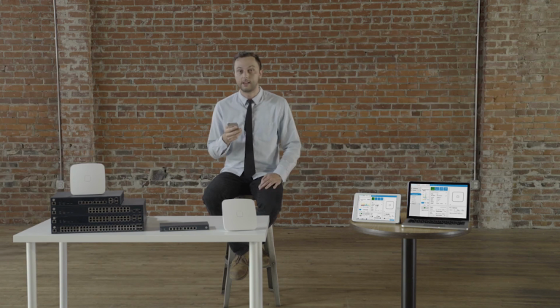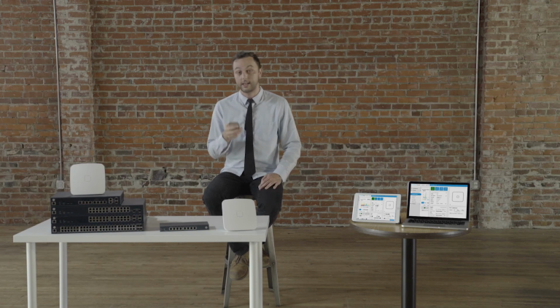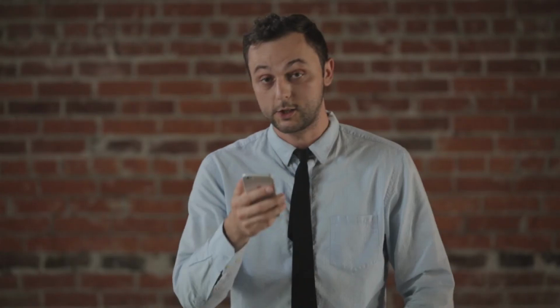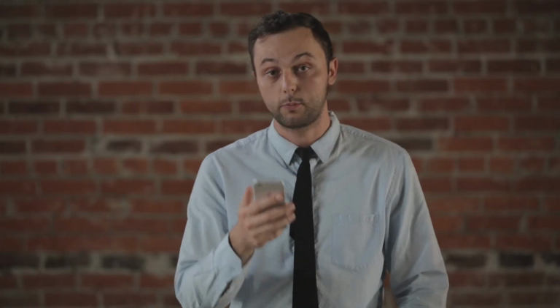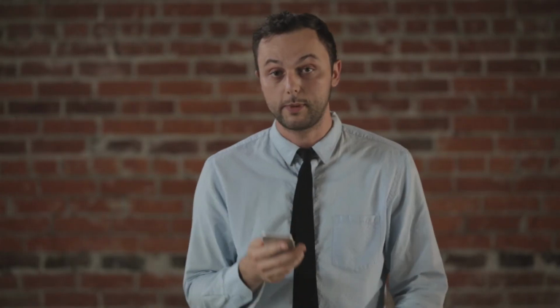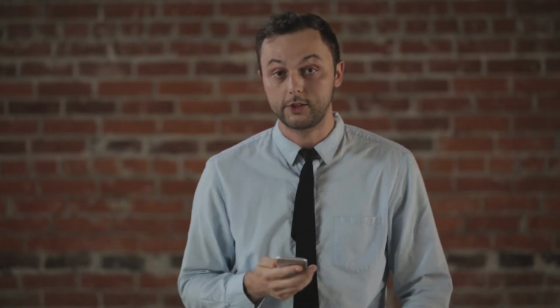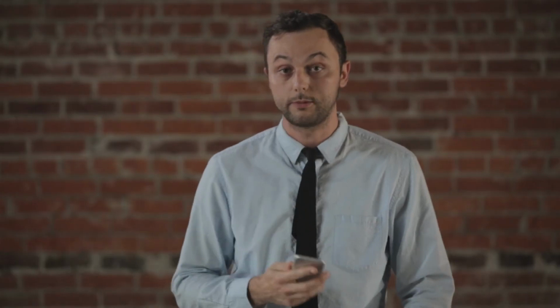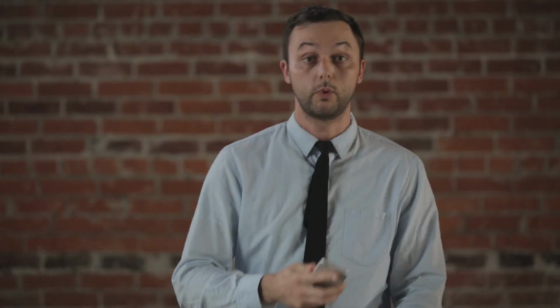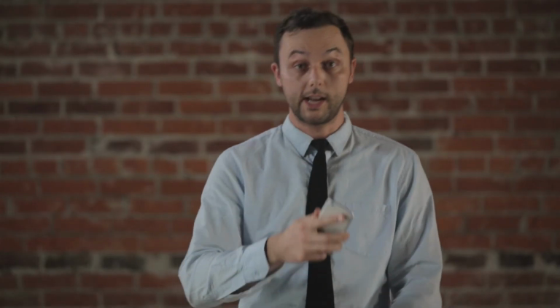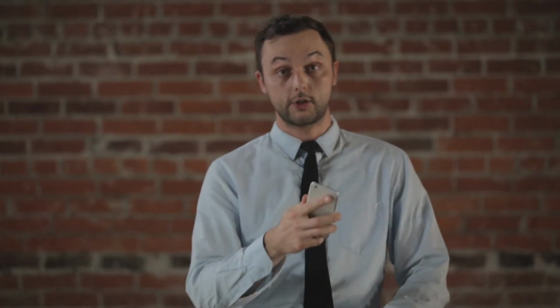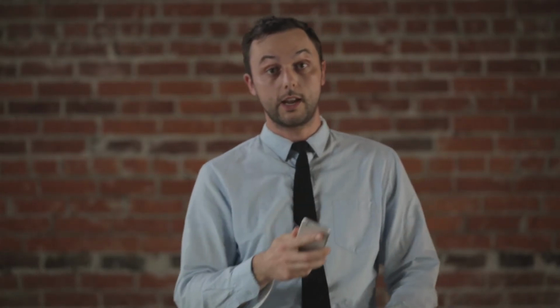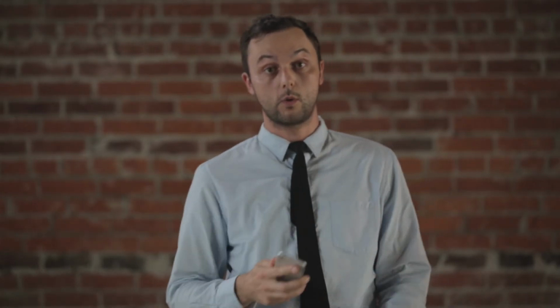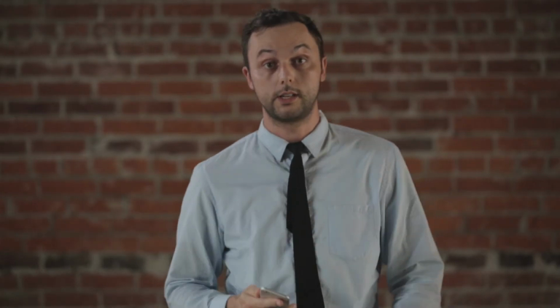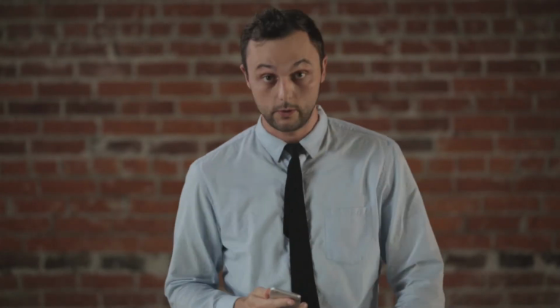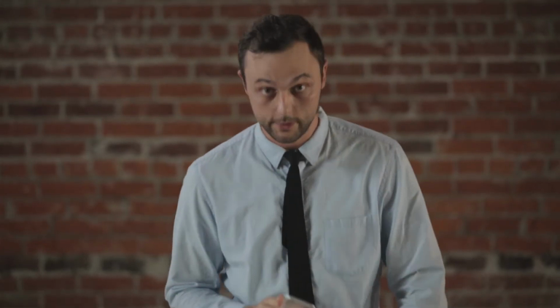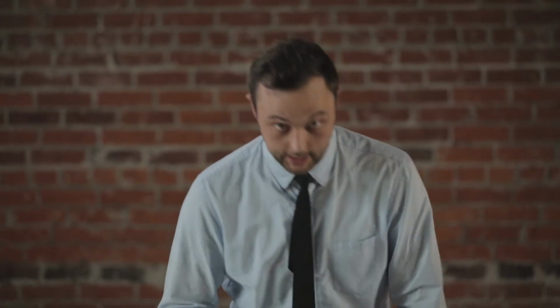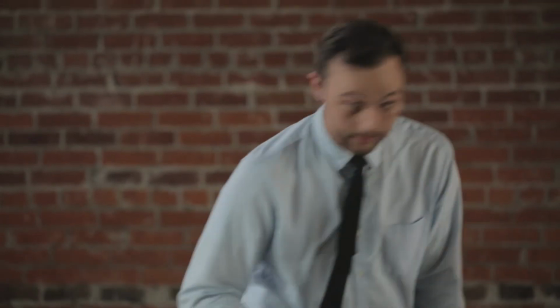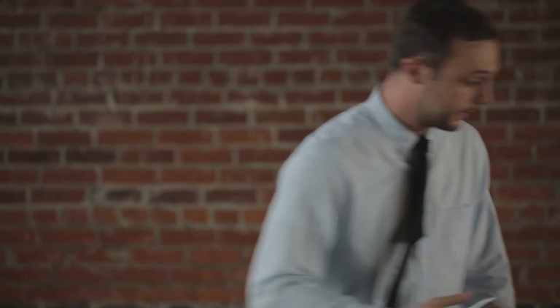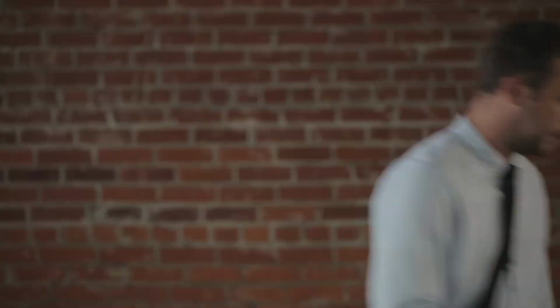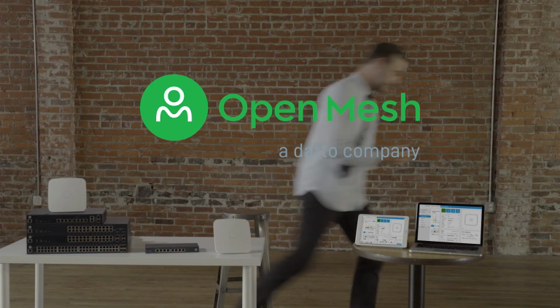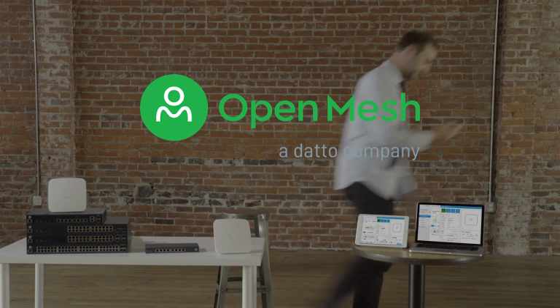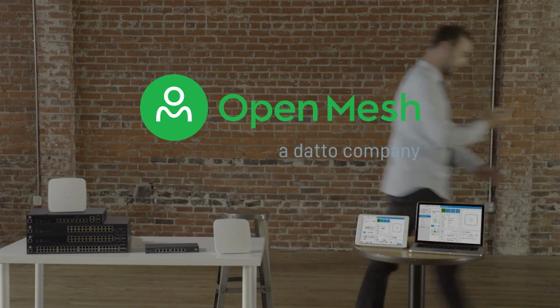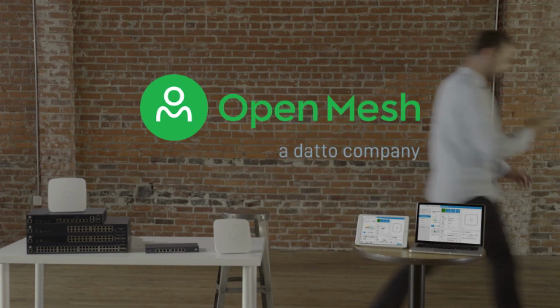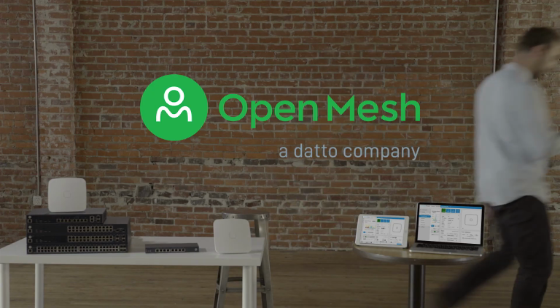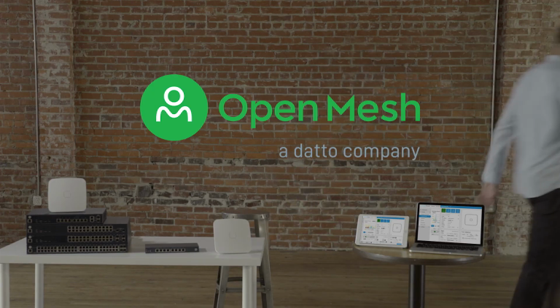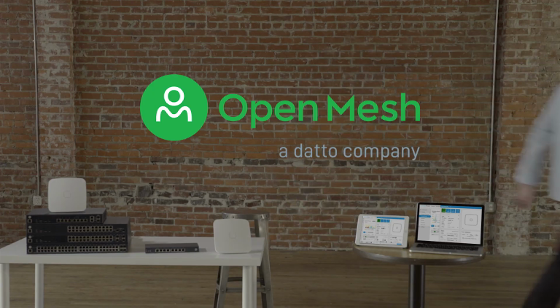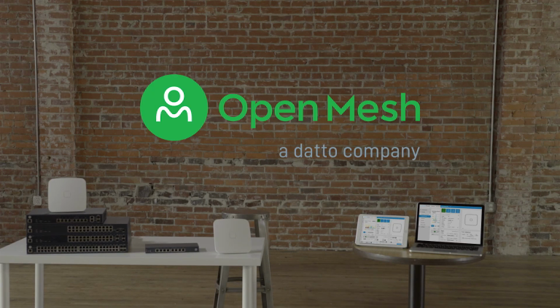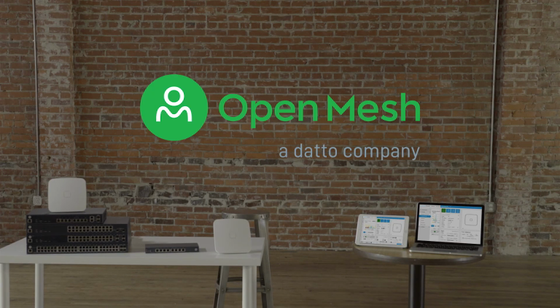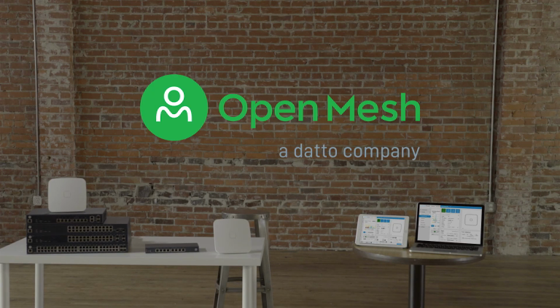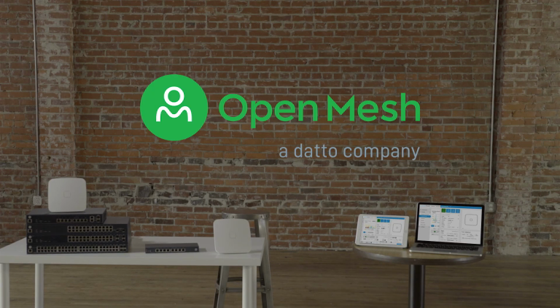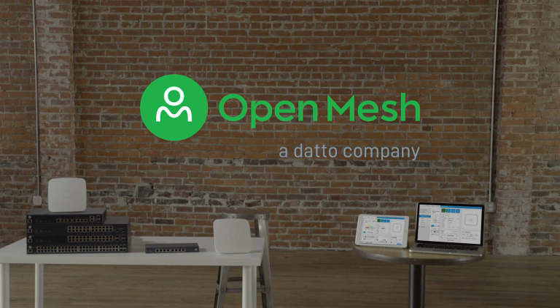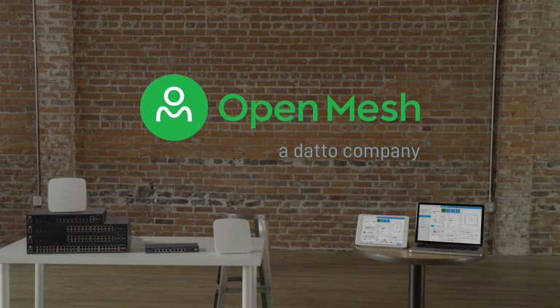Thanks to OpenMesh, you can actually get work done around here. Smarter, simpler networks.